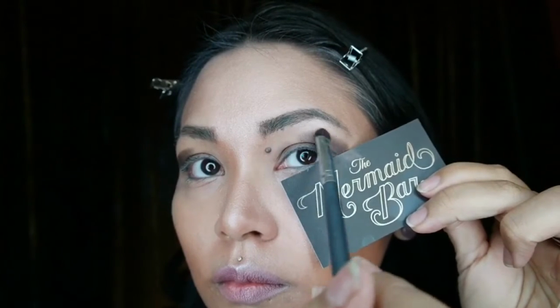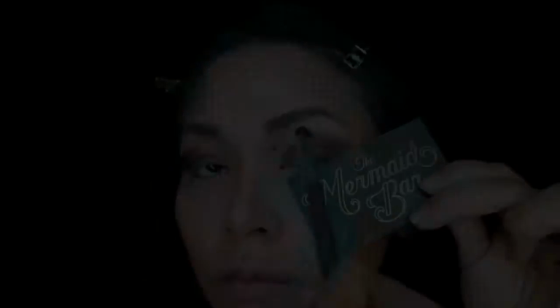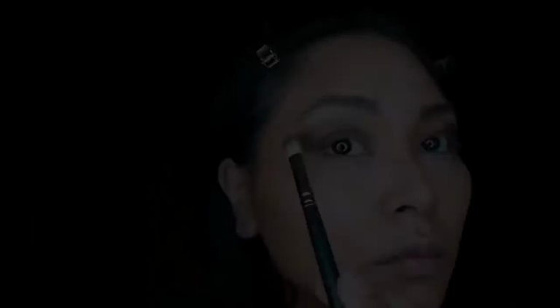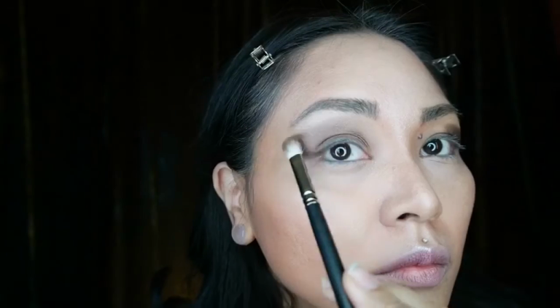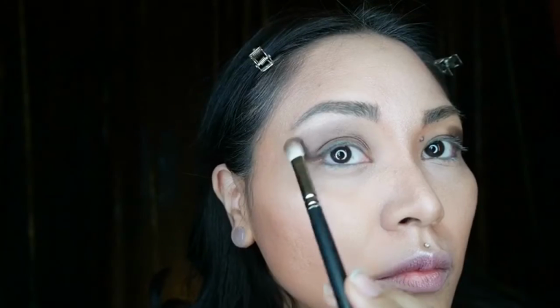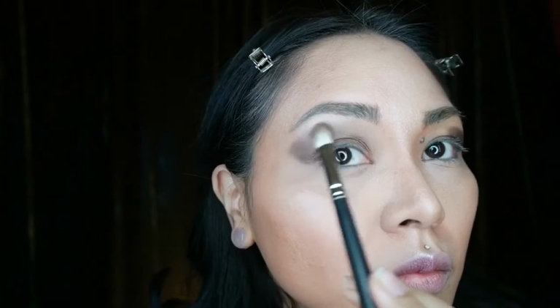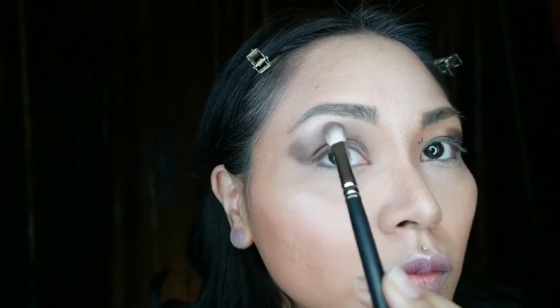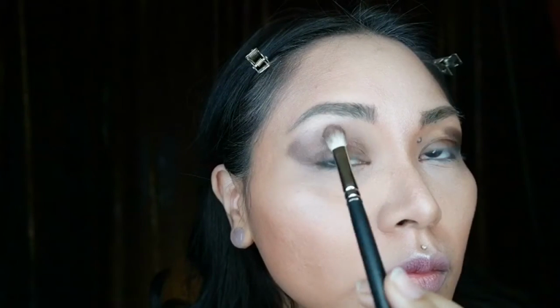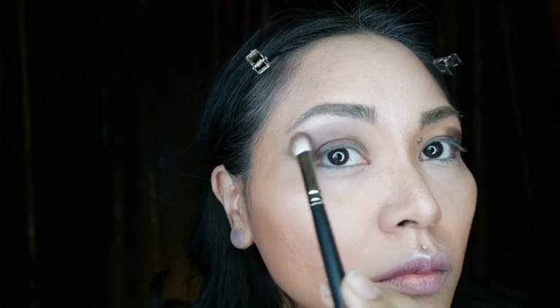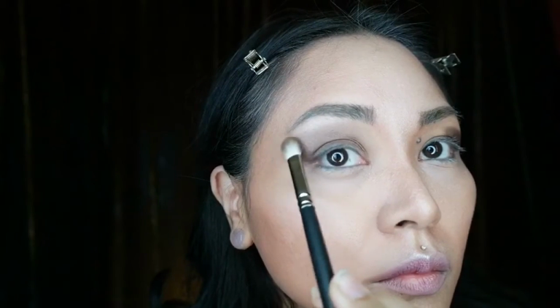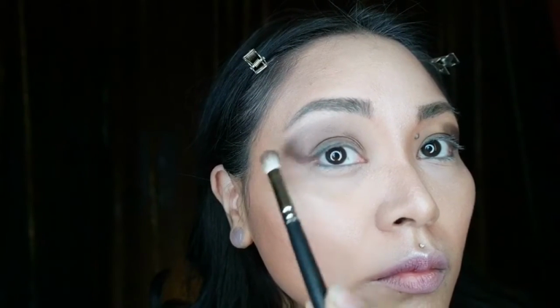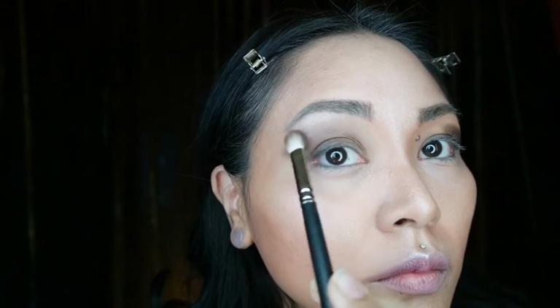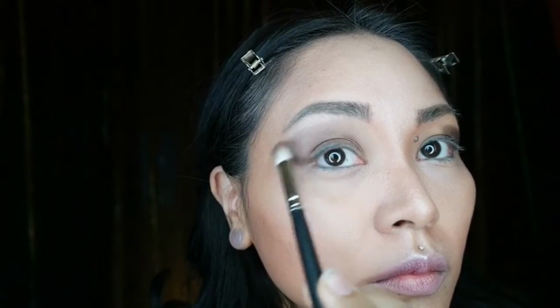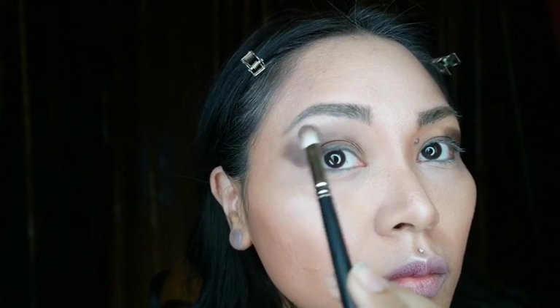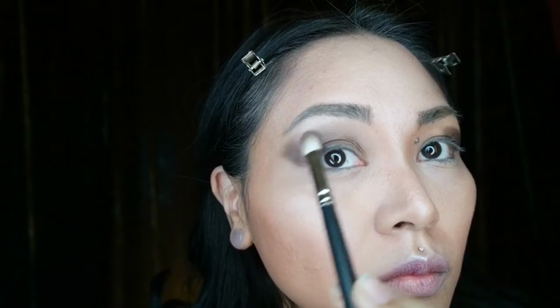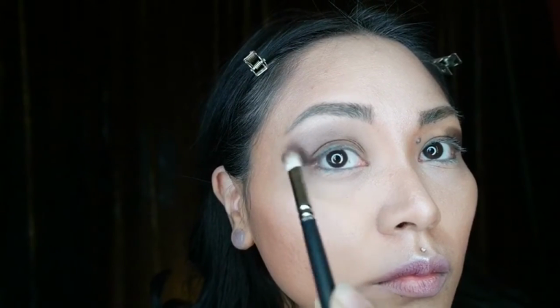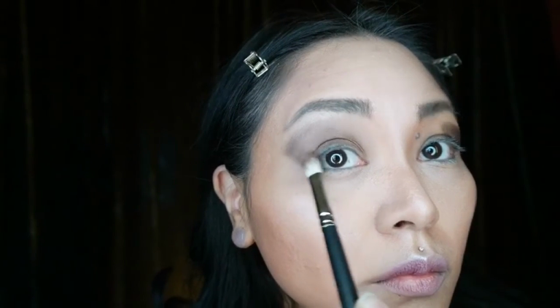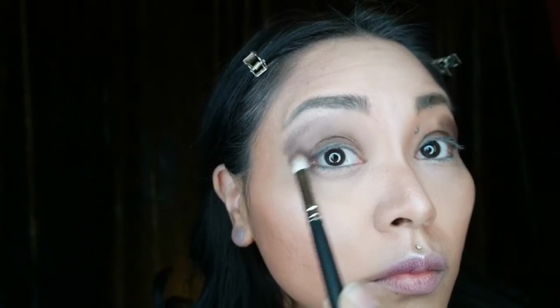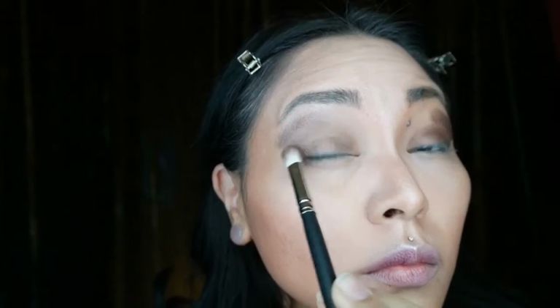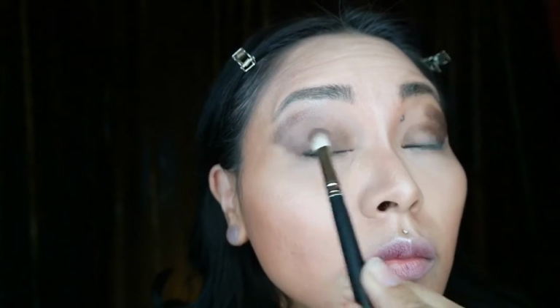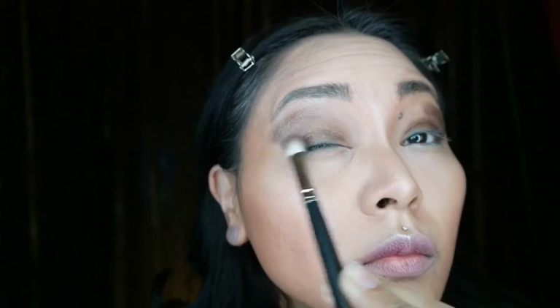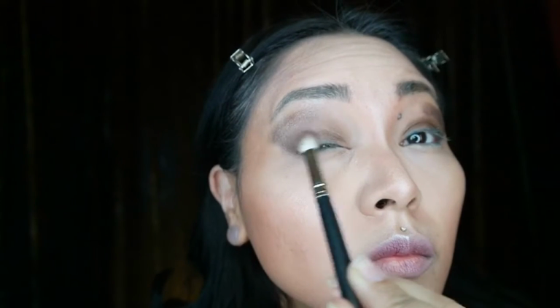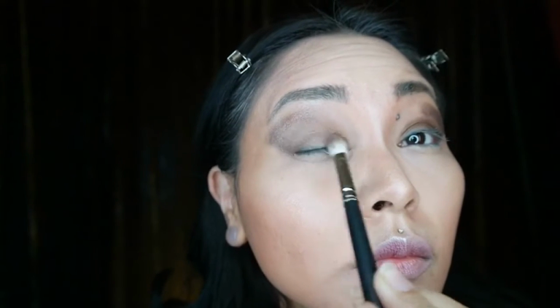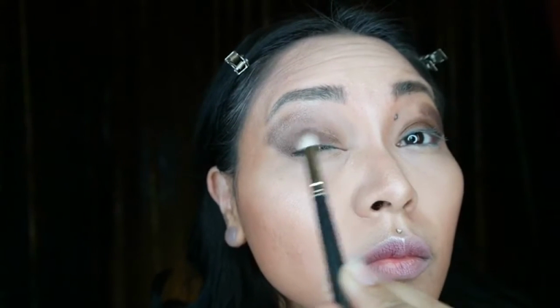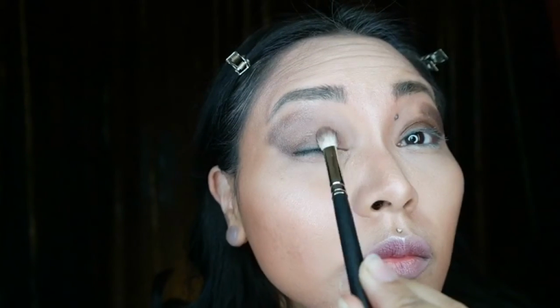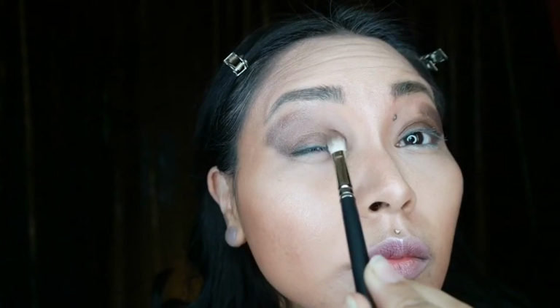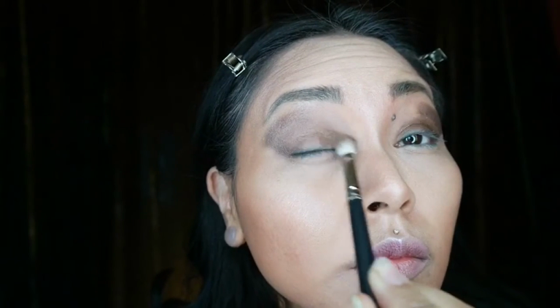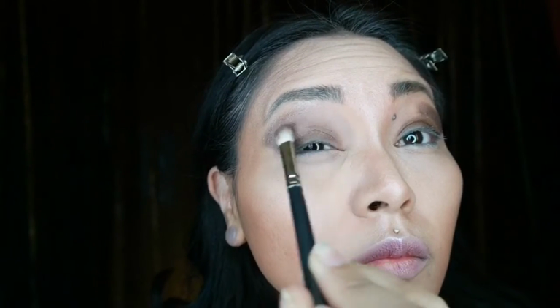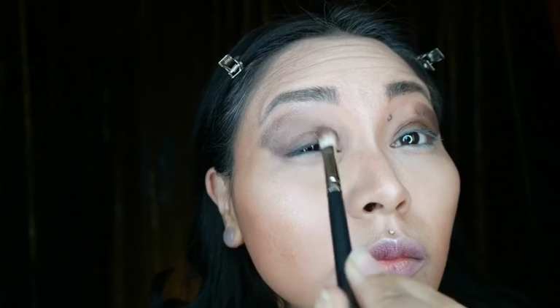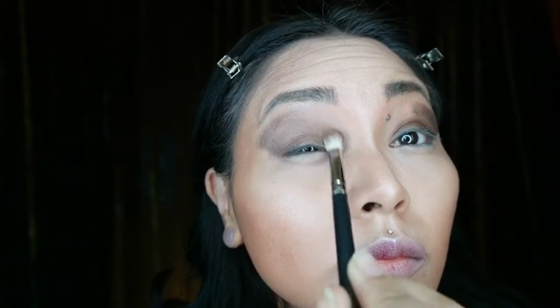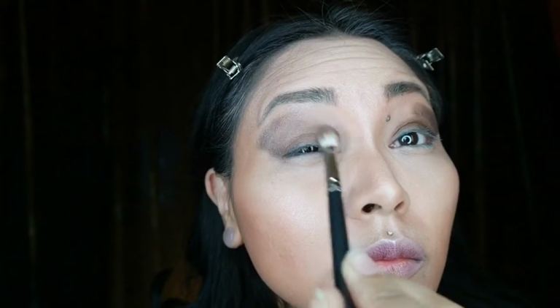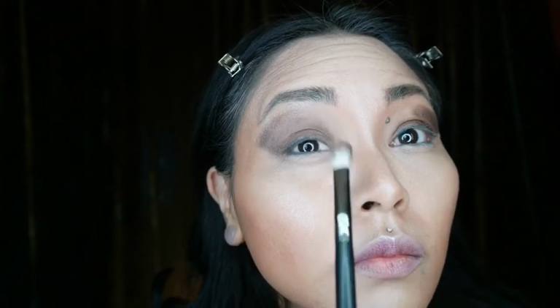Now we're going to be using our blending brush and just go ahead and blend all of those hard lines in until it's pretty seamless.